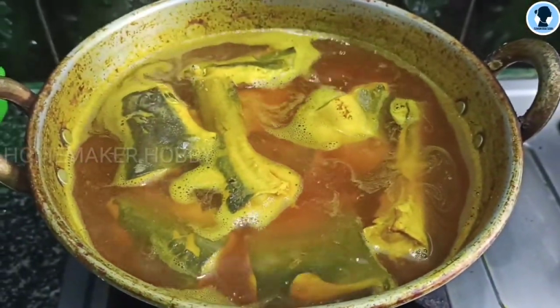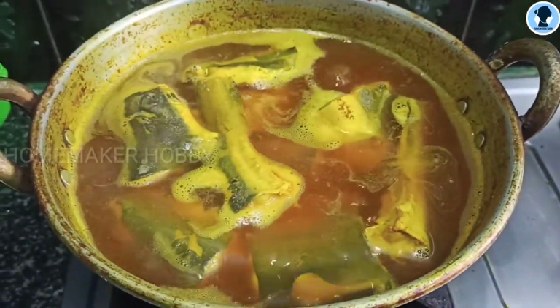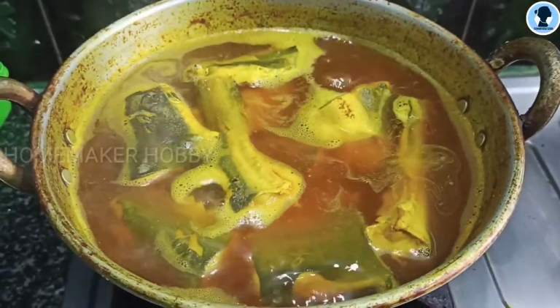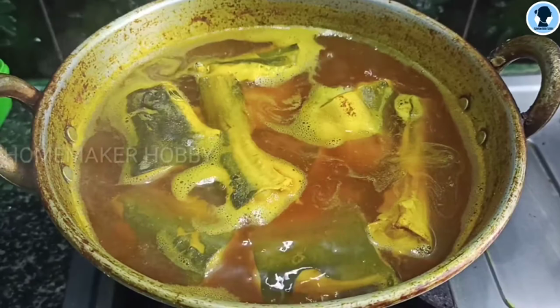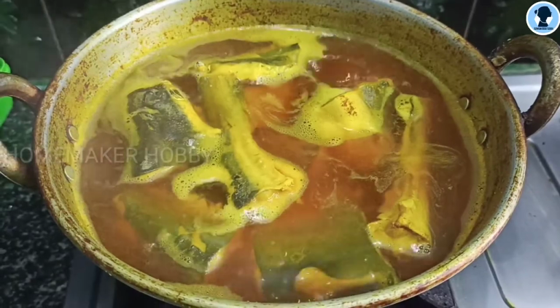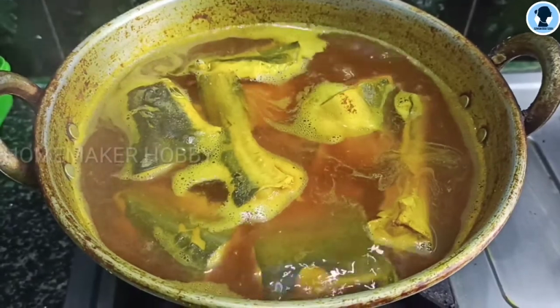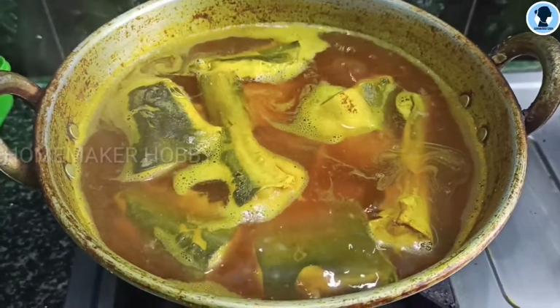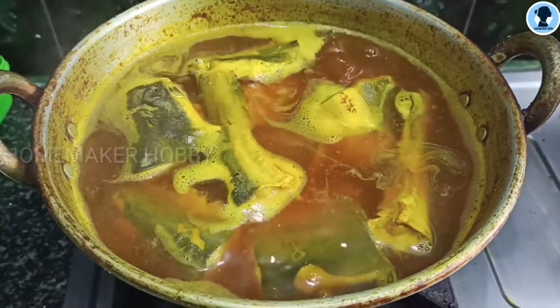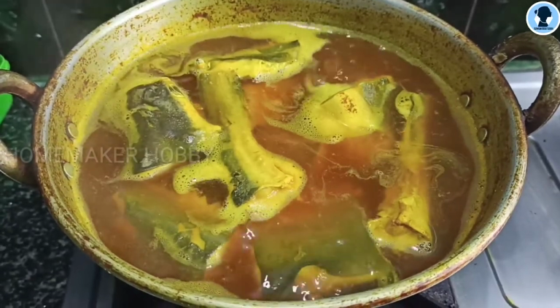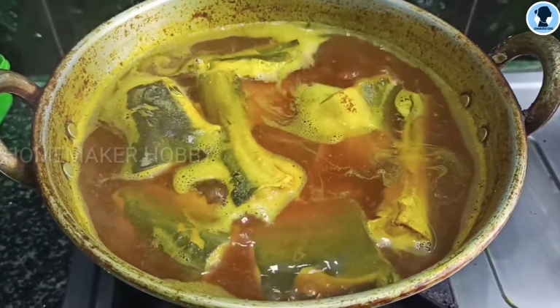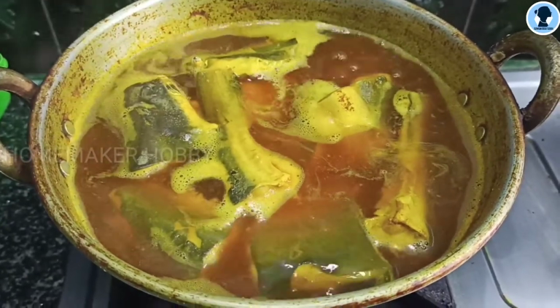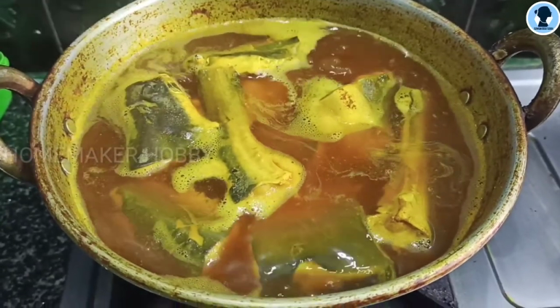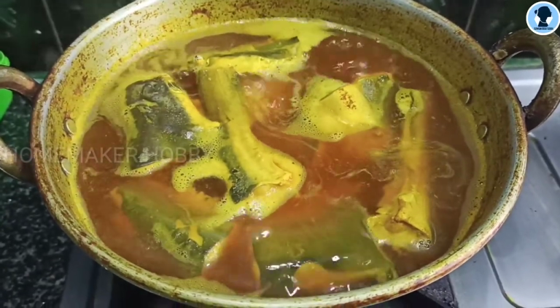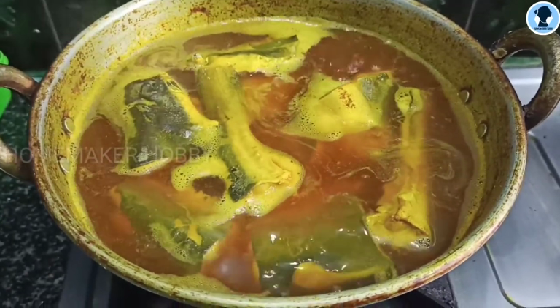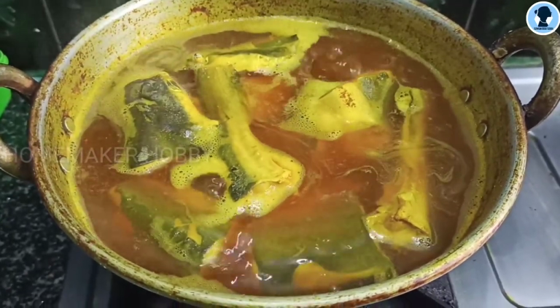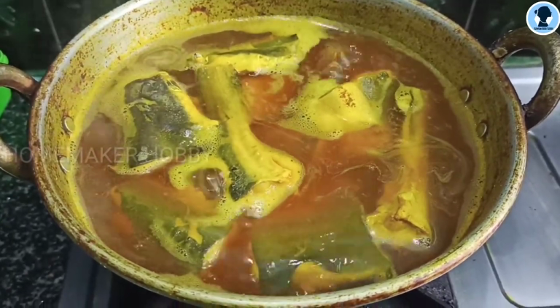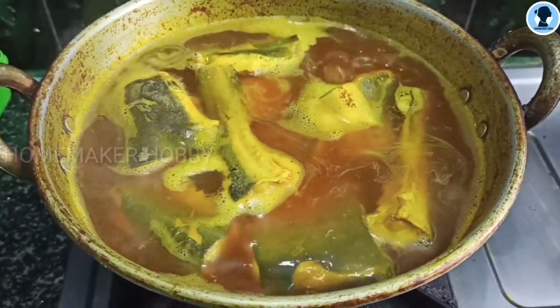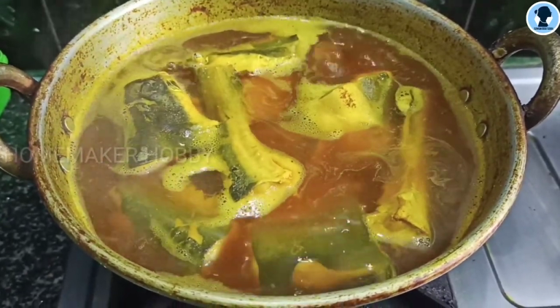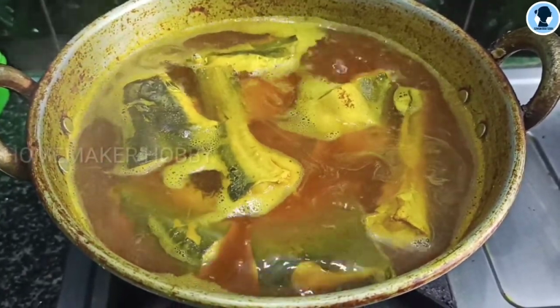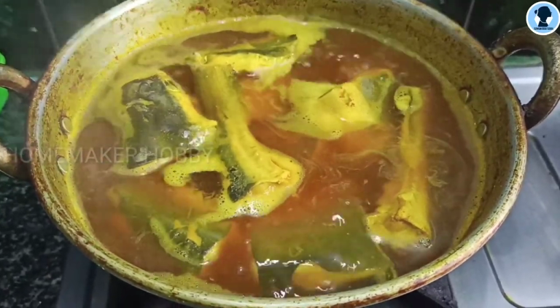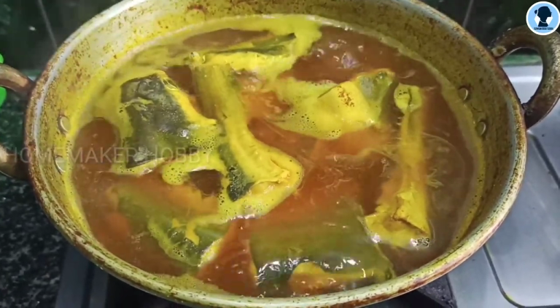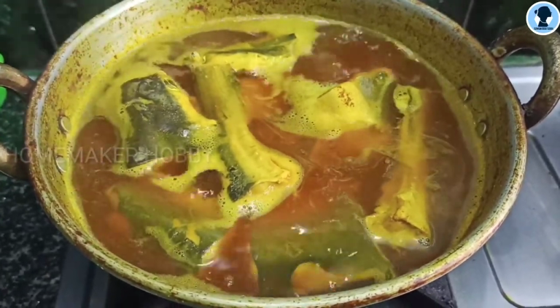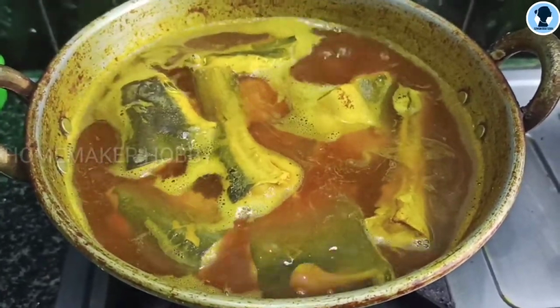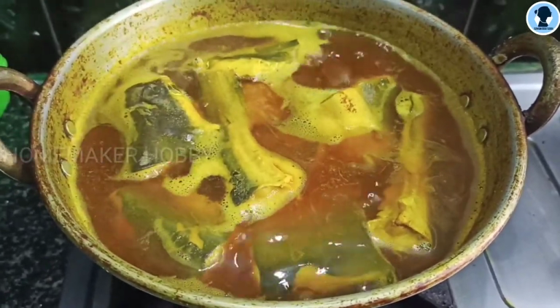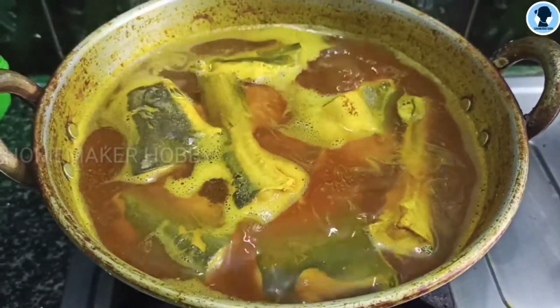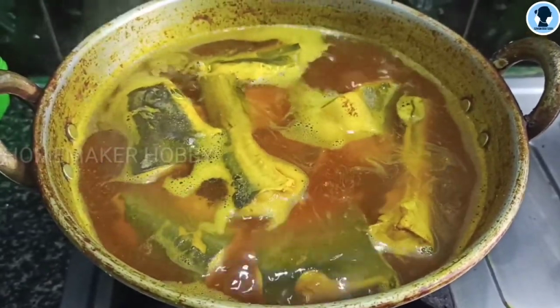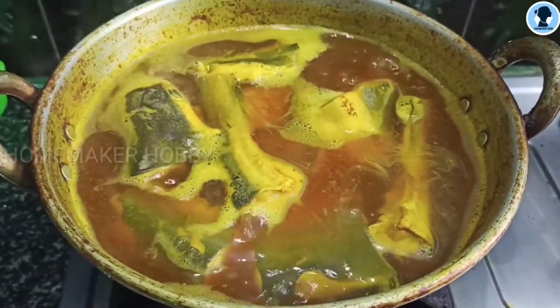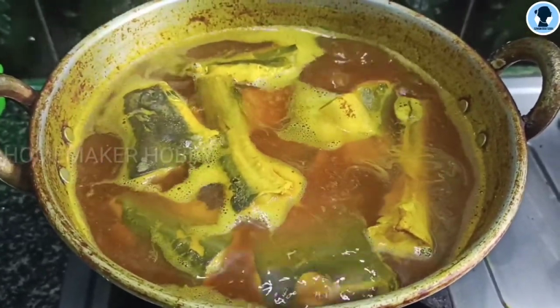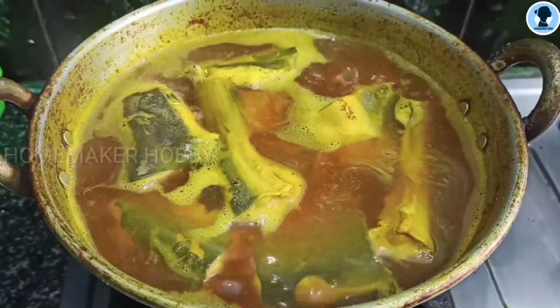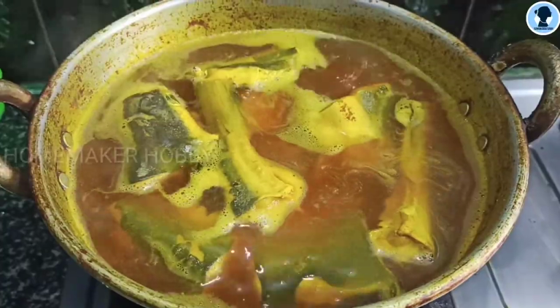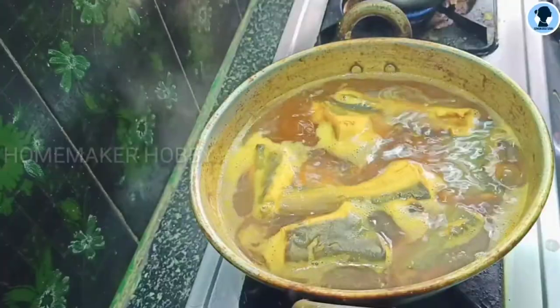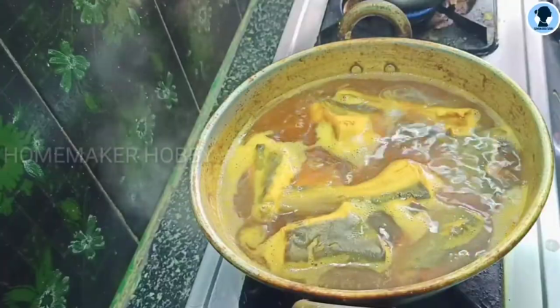If you want to increase the breast milk, if you eat any food, we have already posted the video. You can also check the link in the description box.